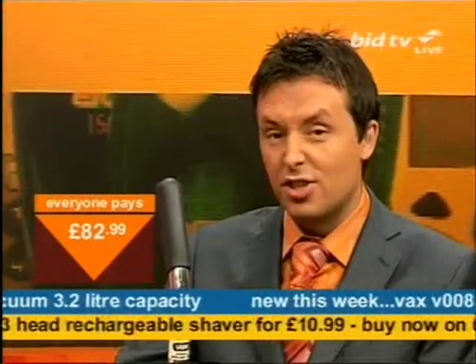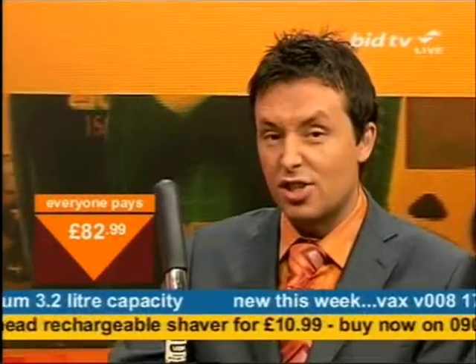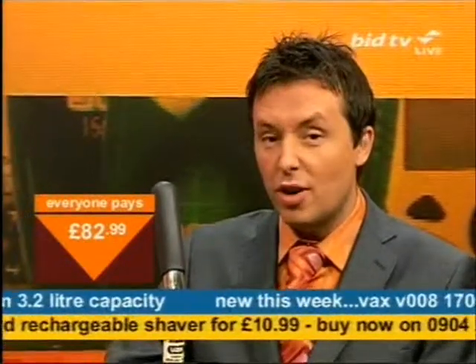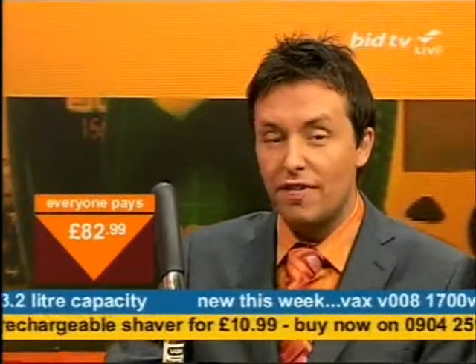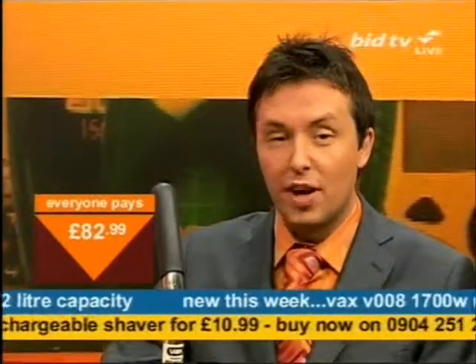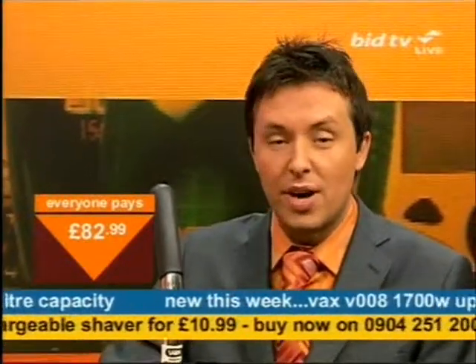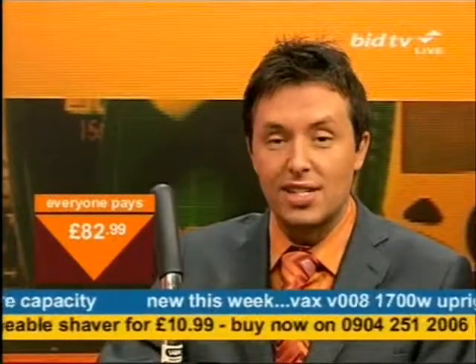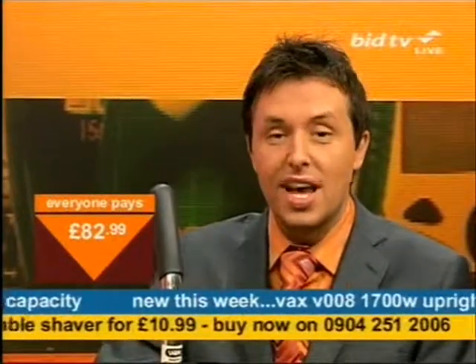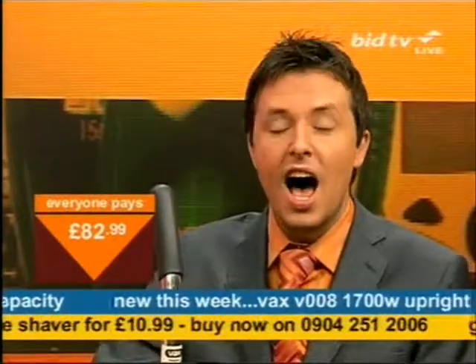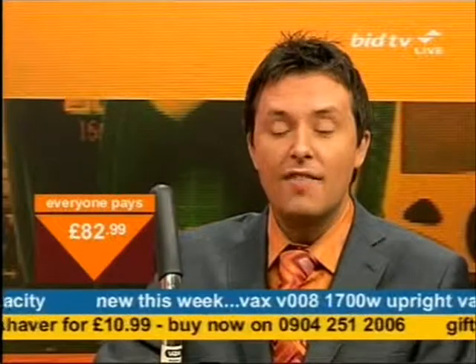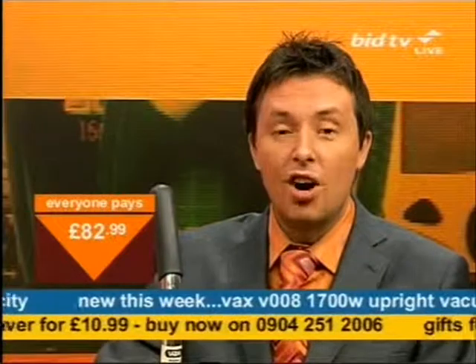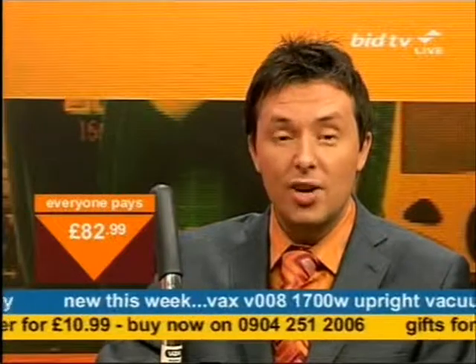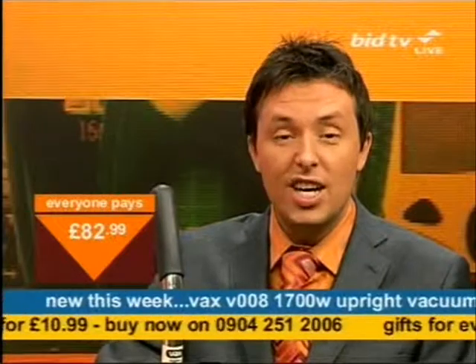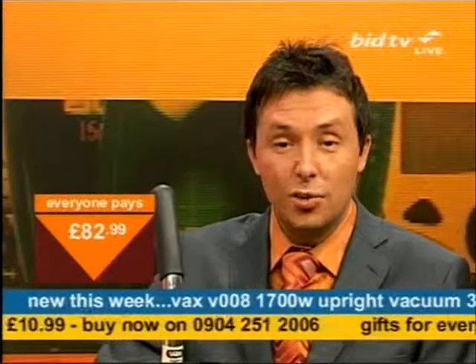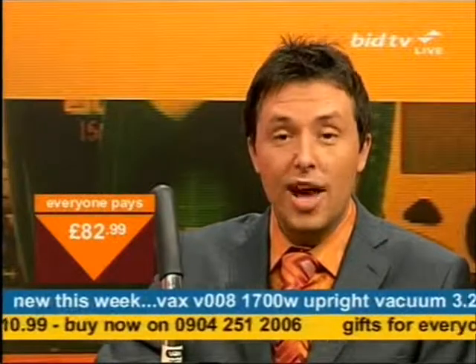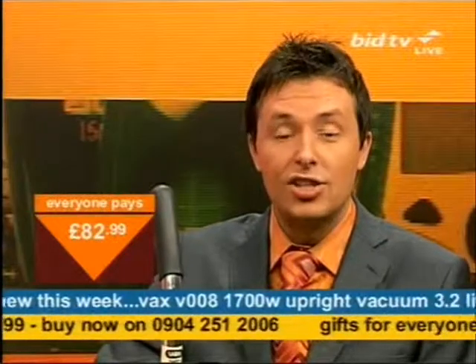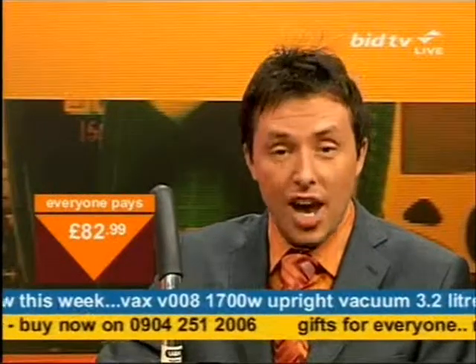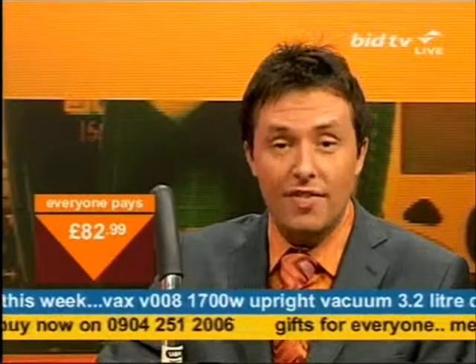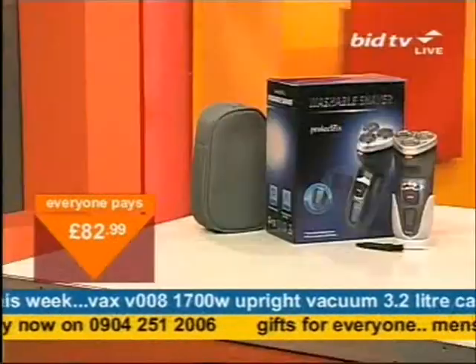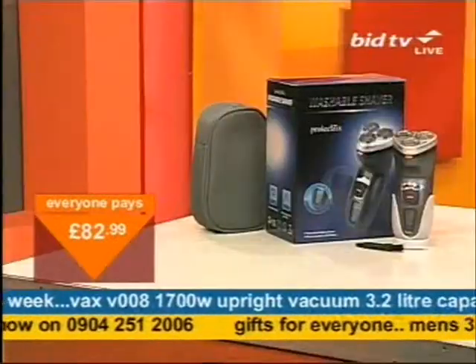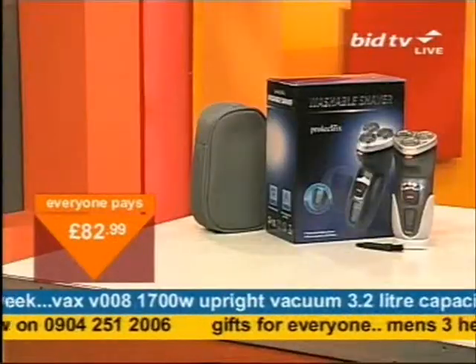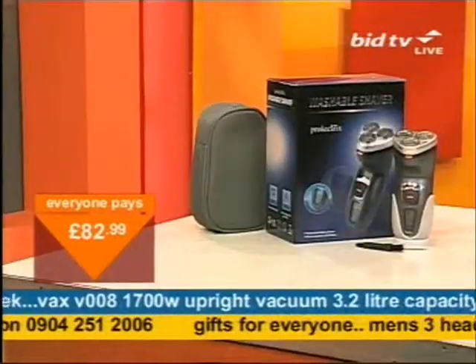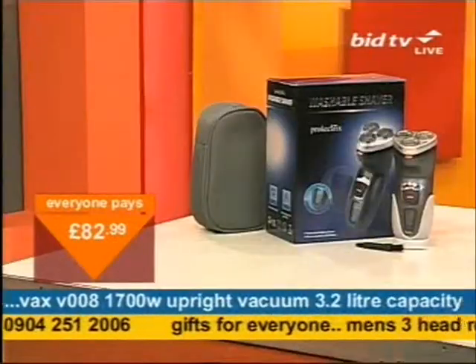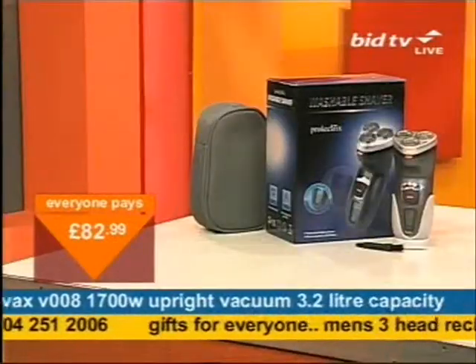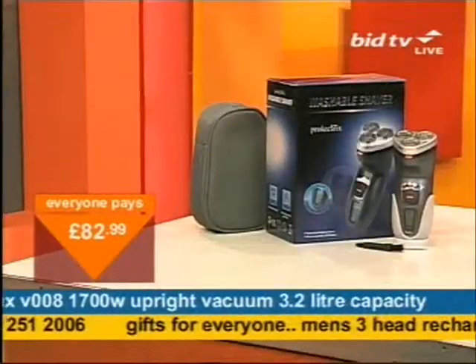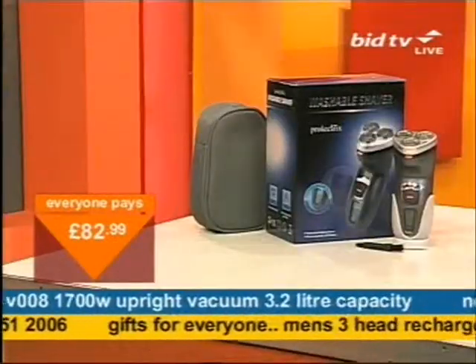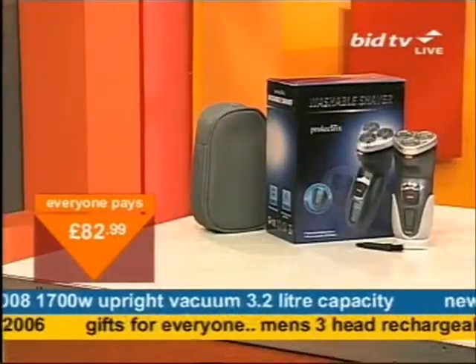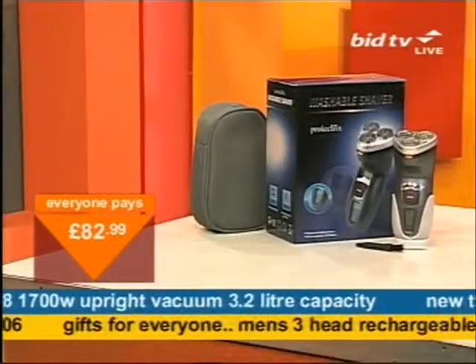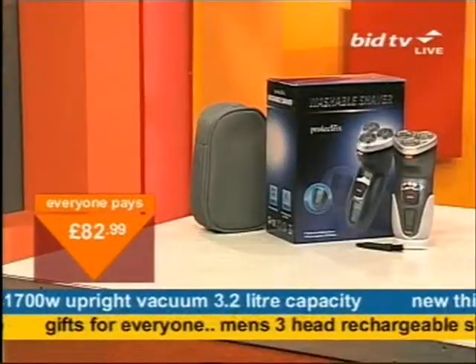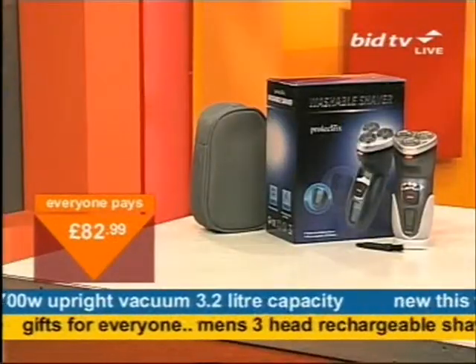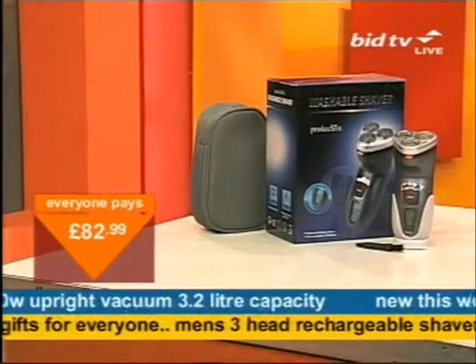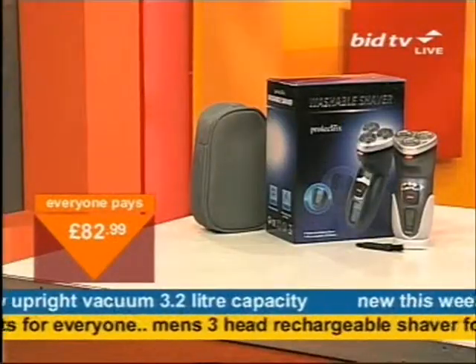If you want a stocking filler present, I've got a really great shaver for the men, and I'll show you that again next.